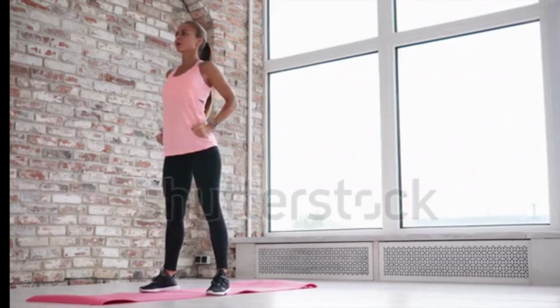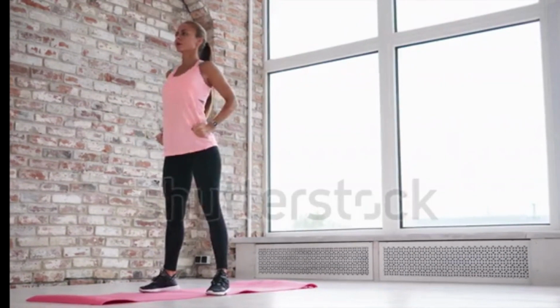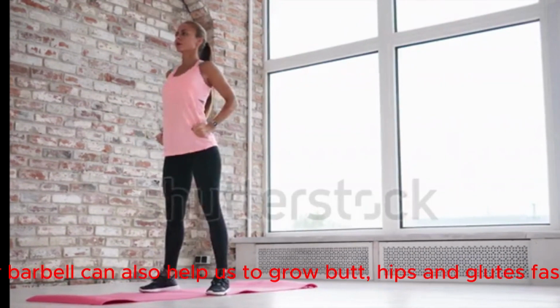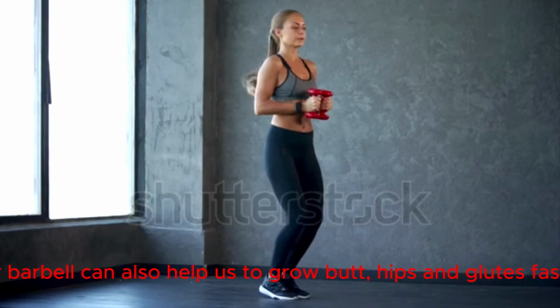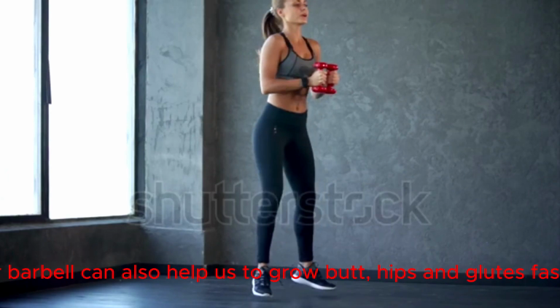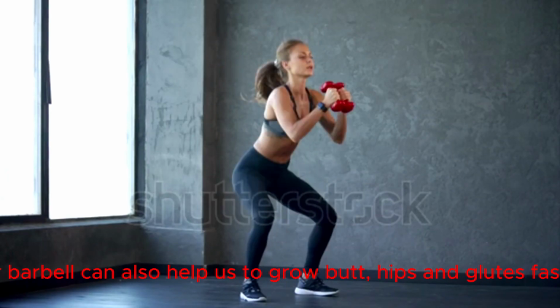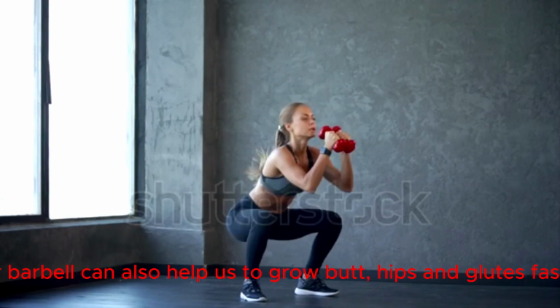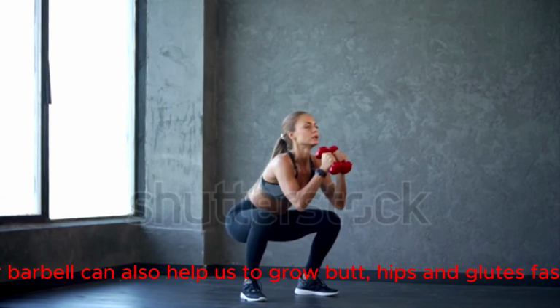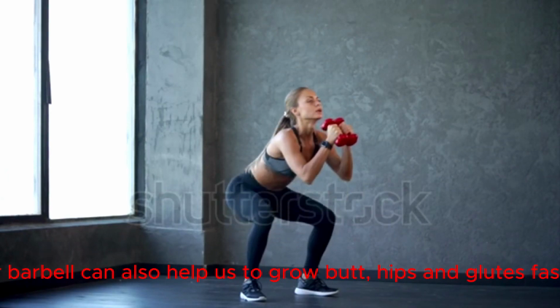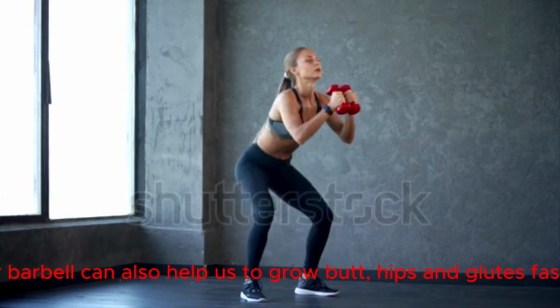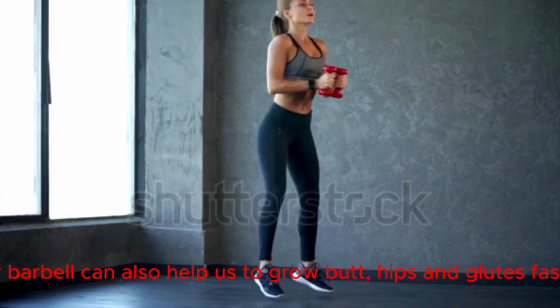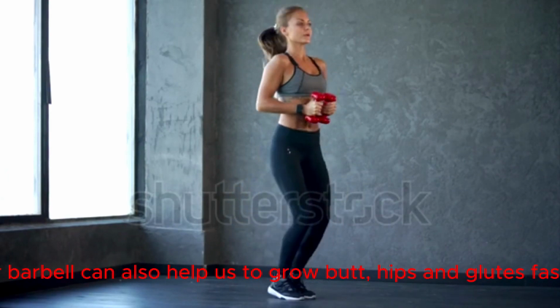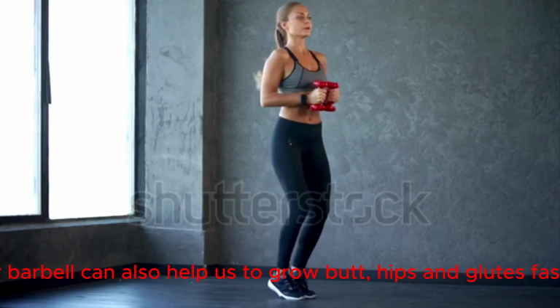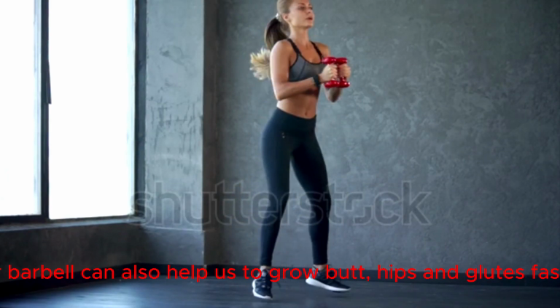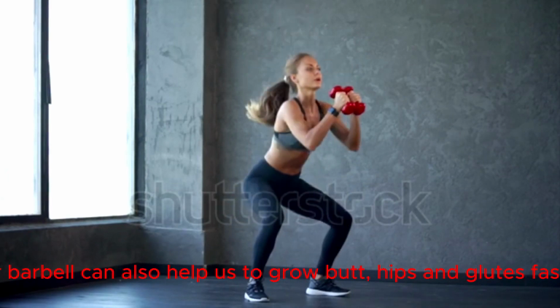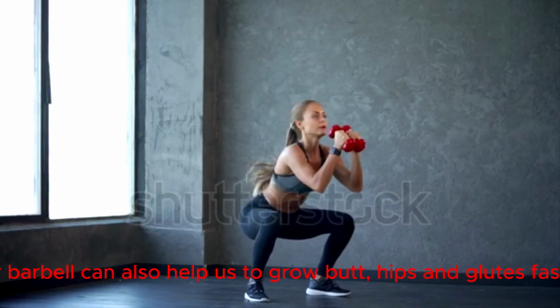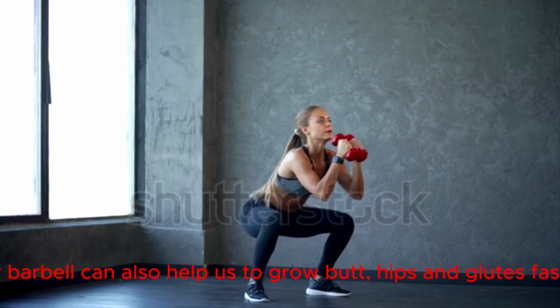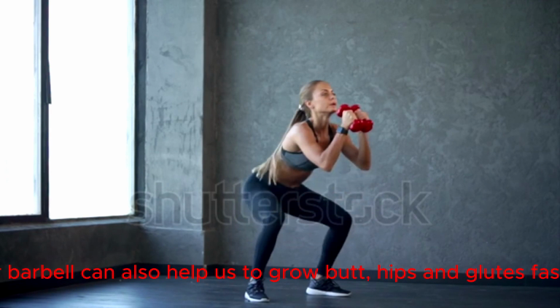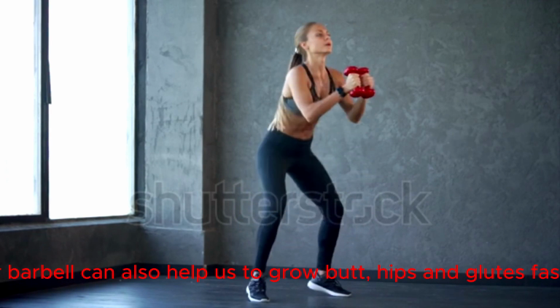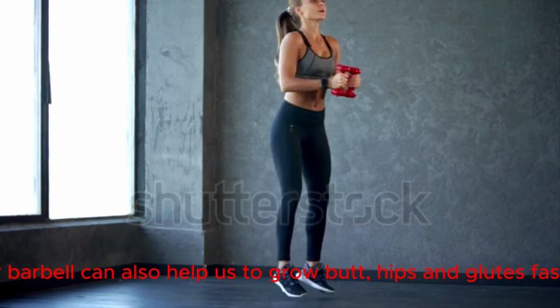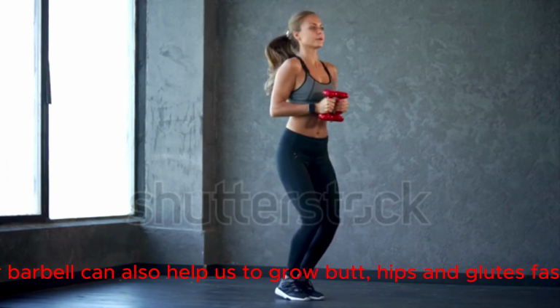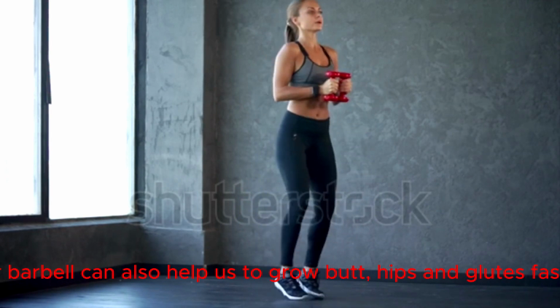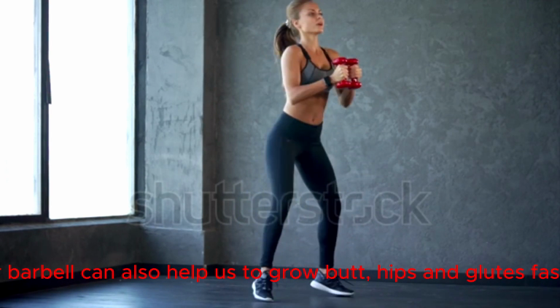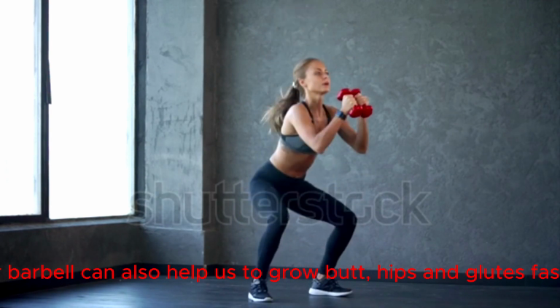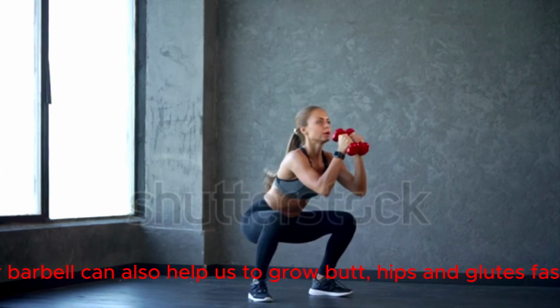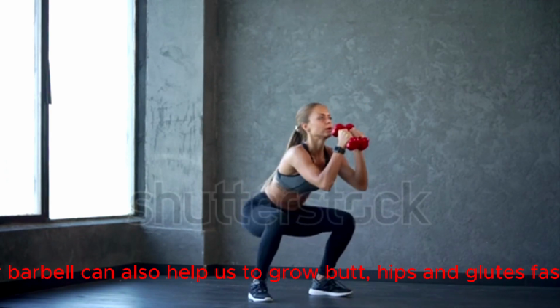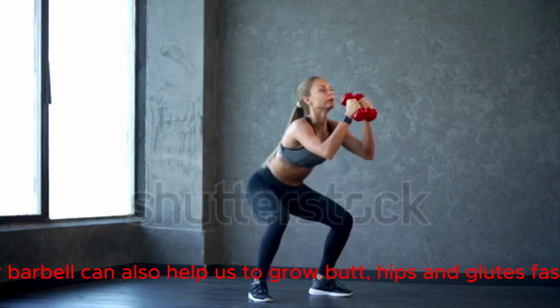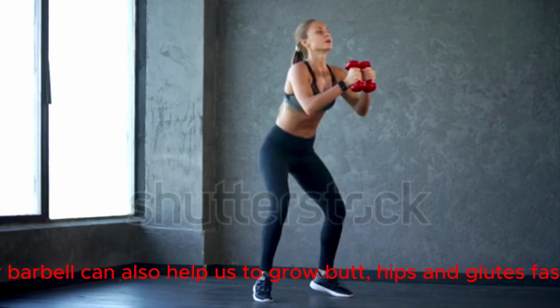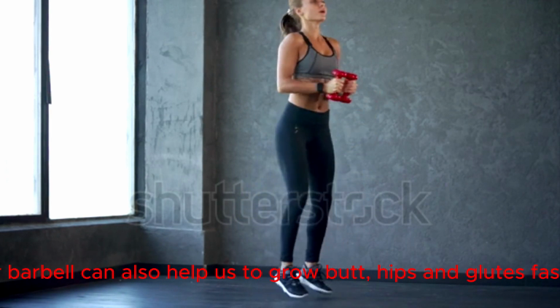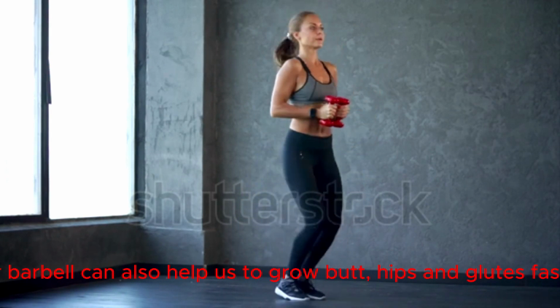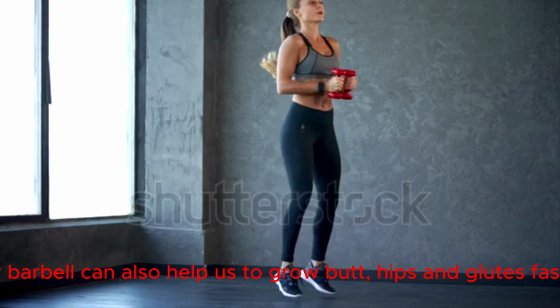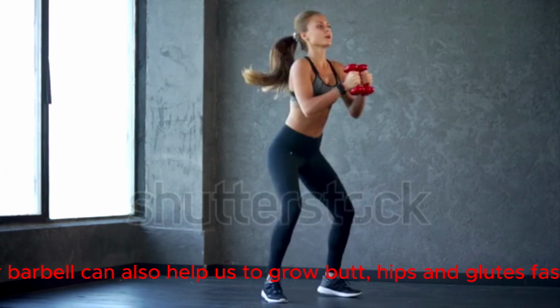By using a dumbbell or barbell can also help us to grow butt, hips and glutes fast.